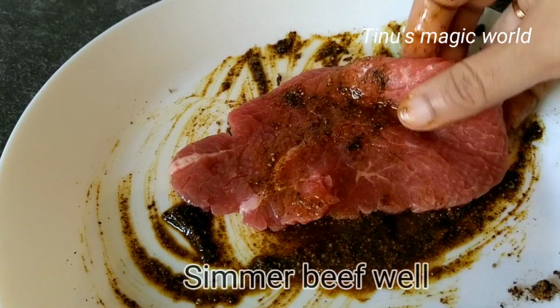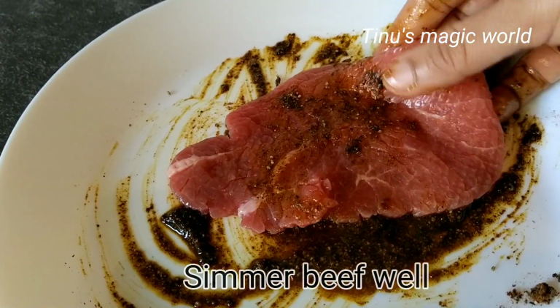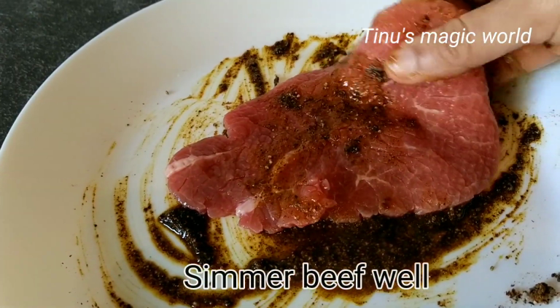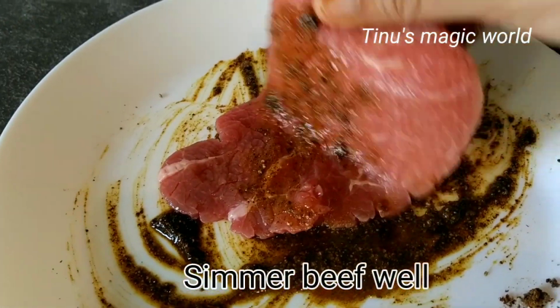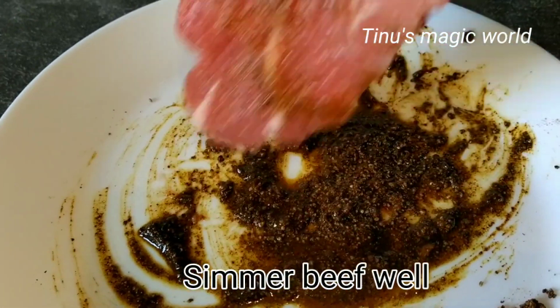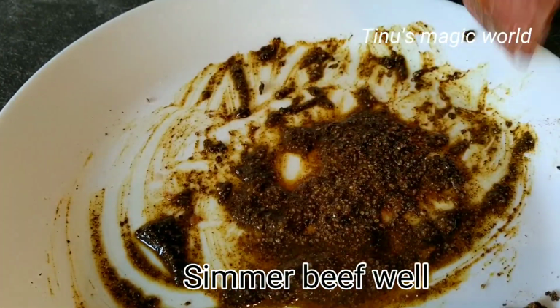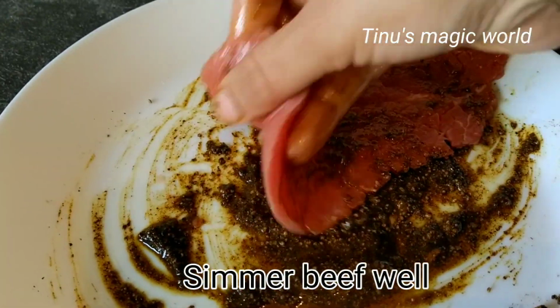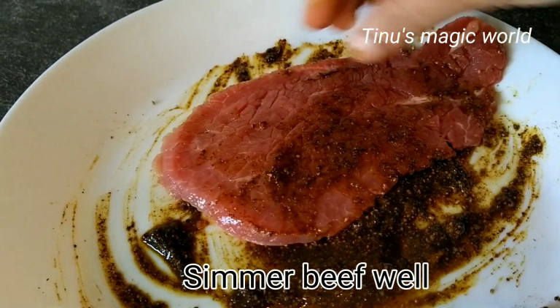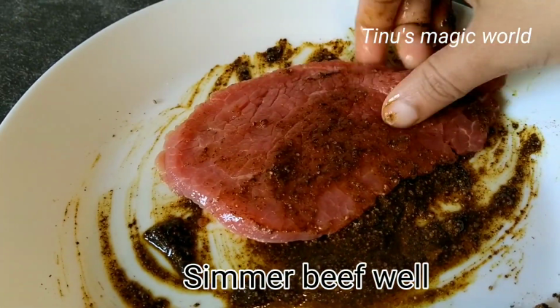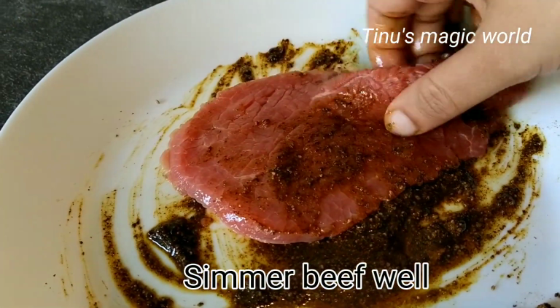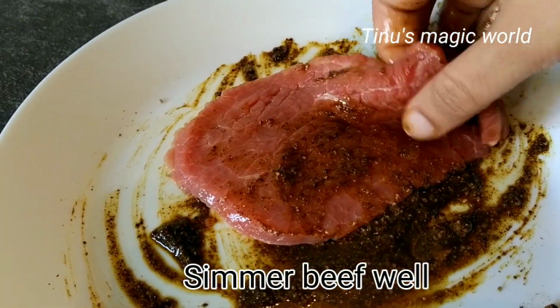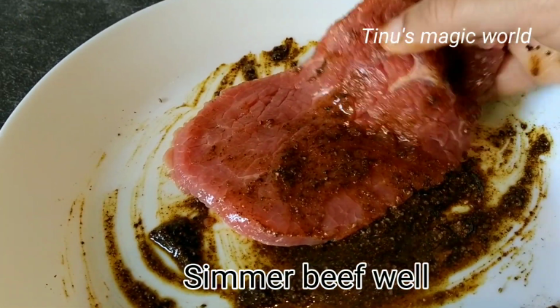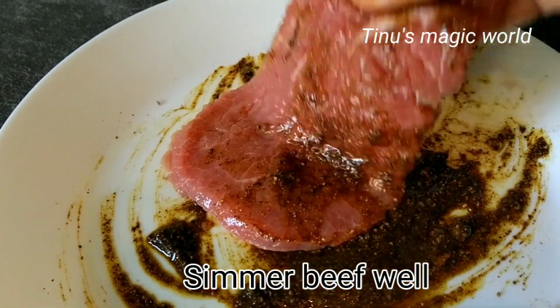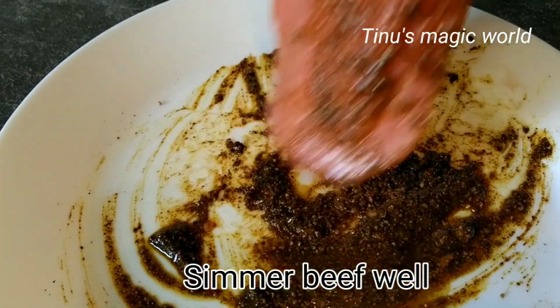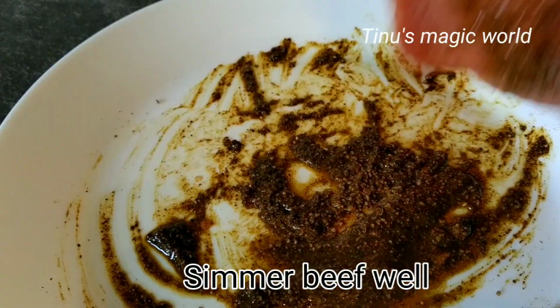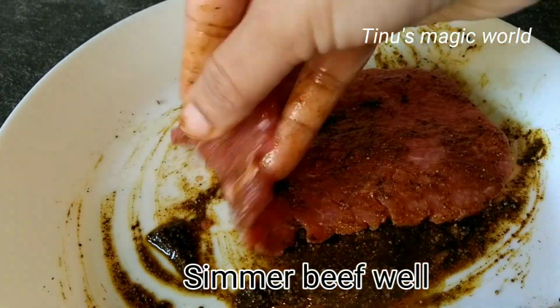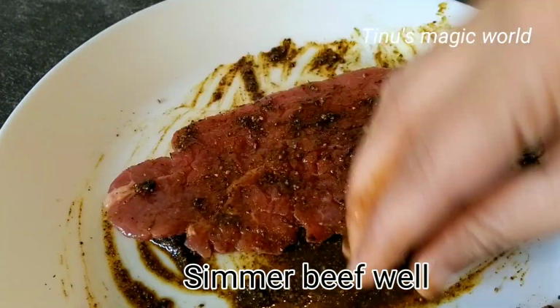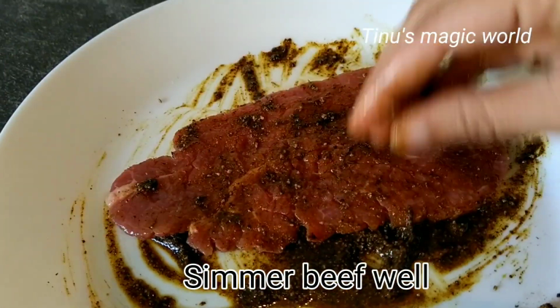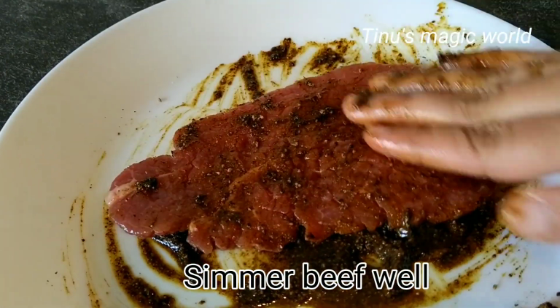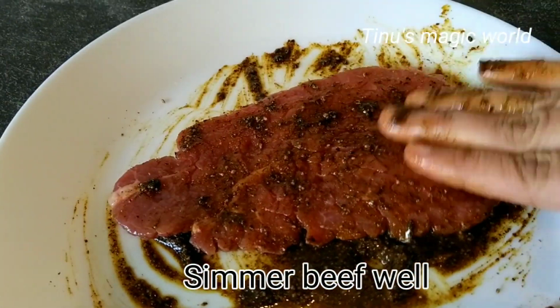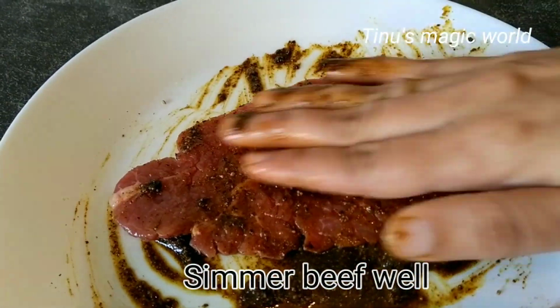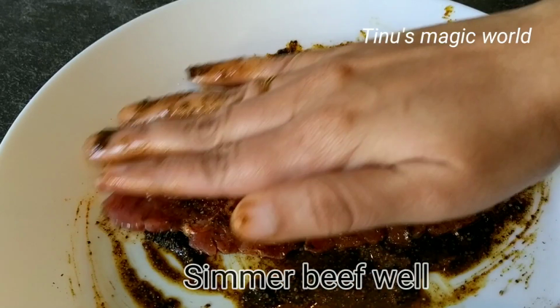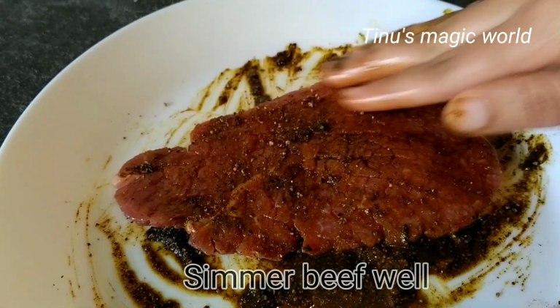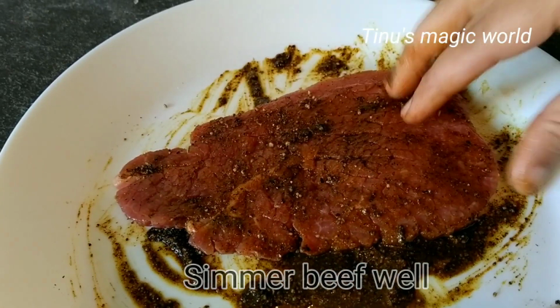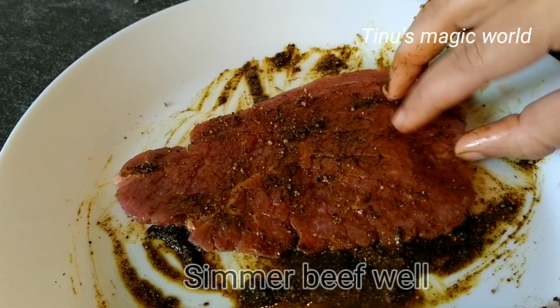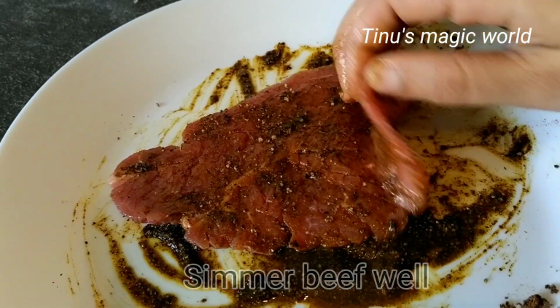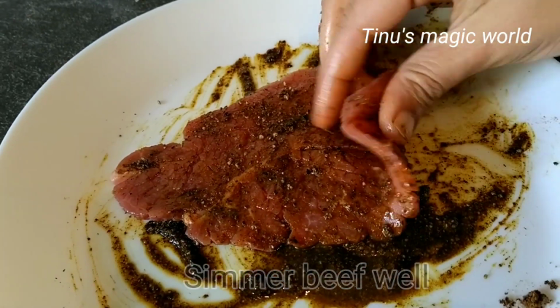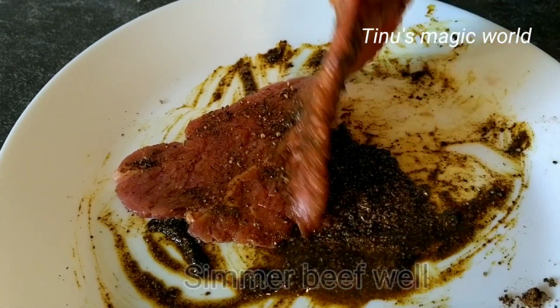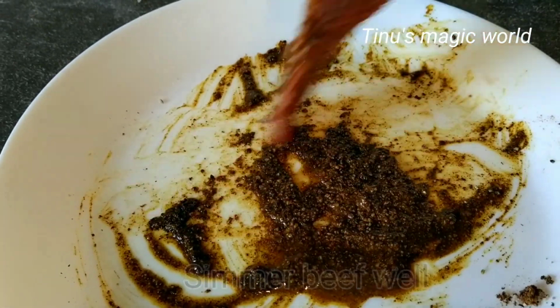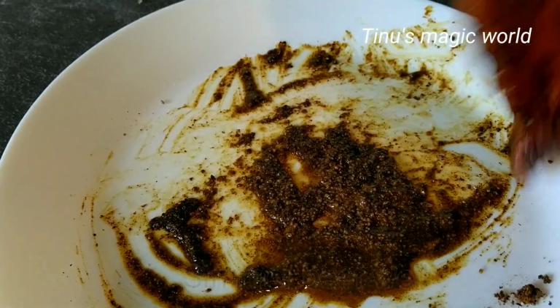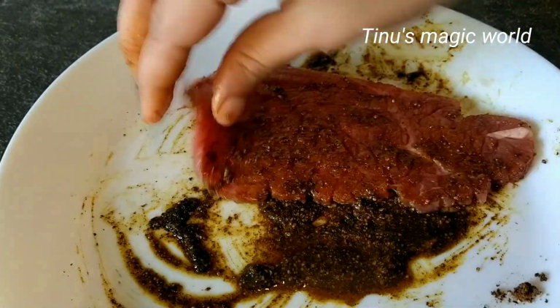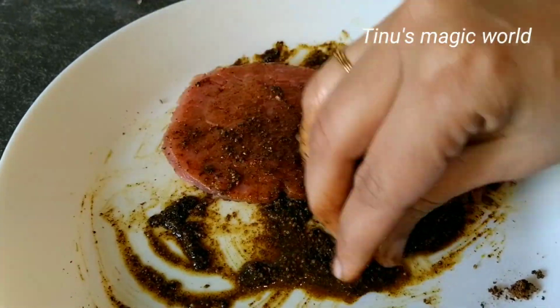We'll add some olive oil, a little pepper, and salt. We'll cook it a little spicy.